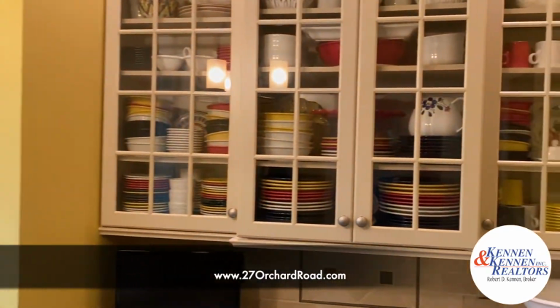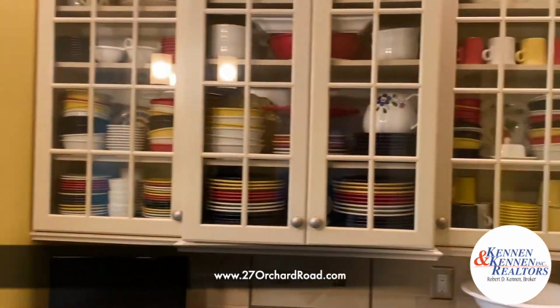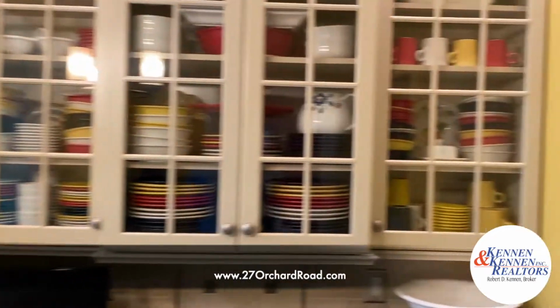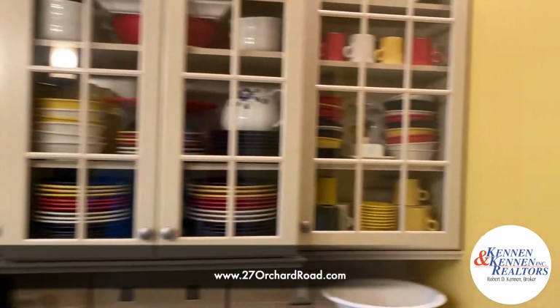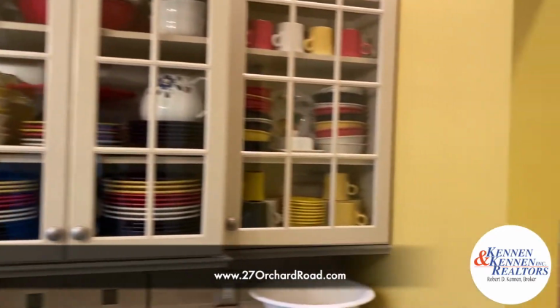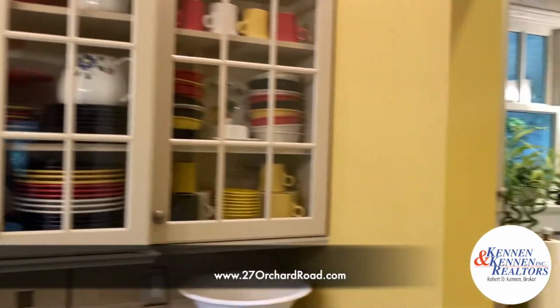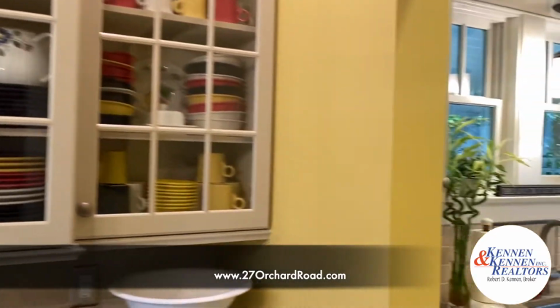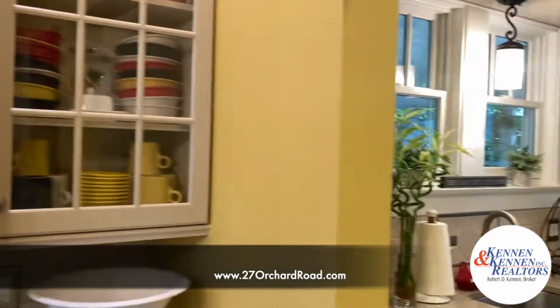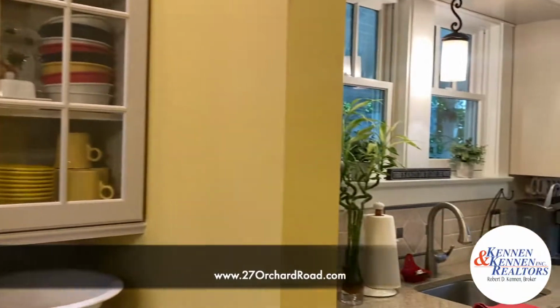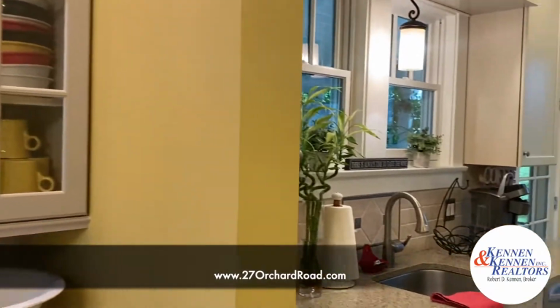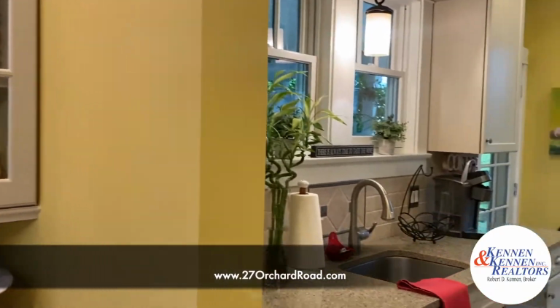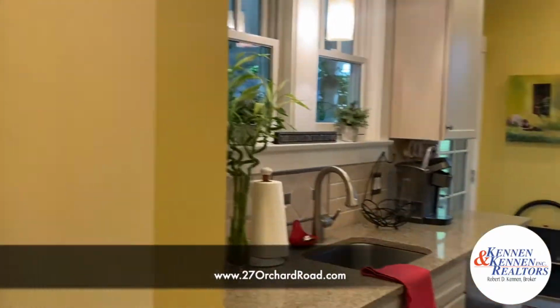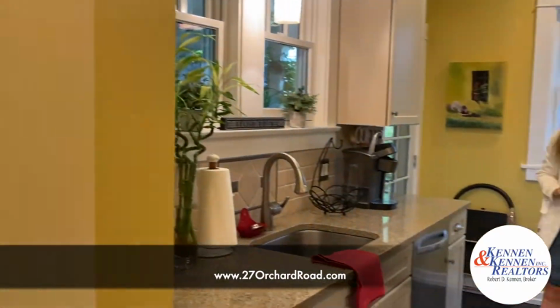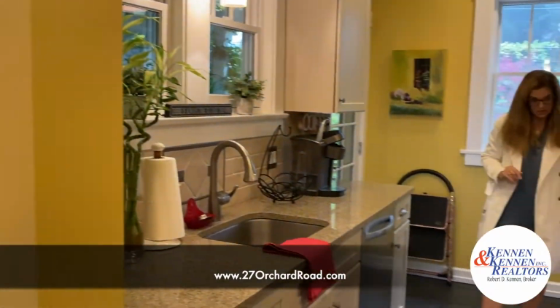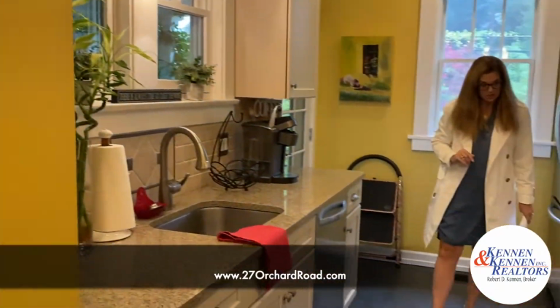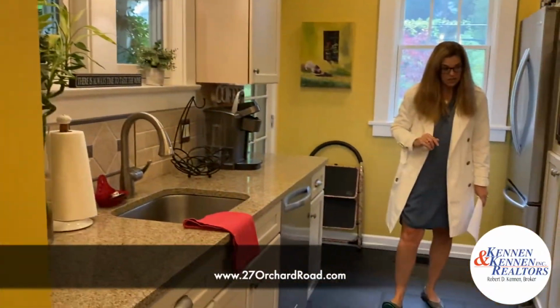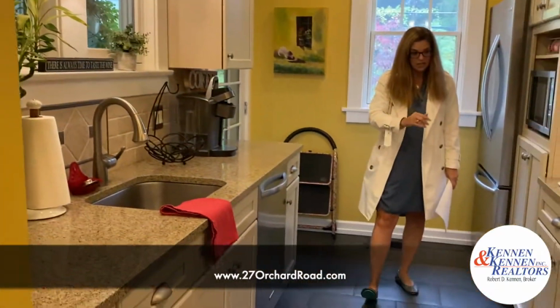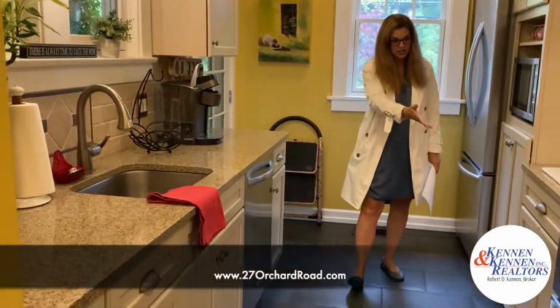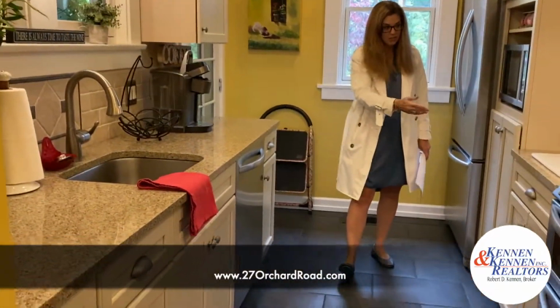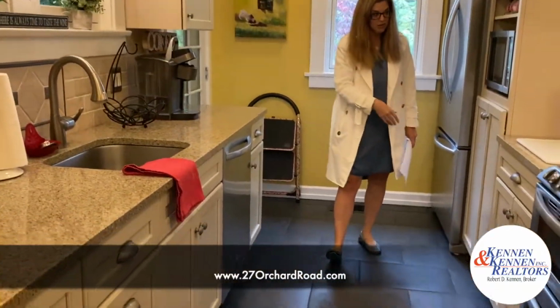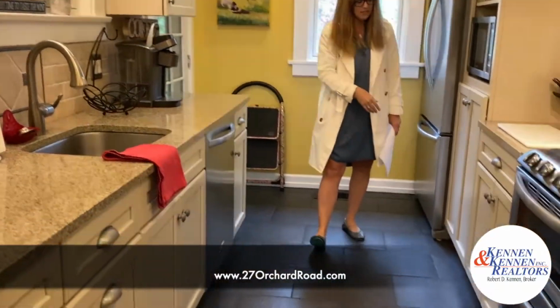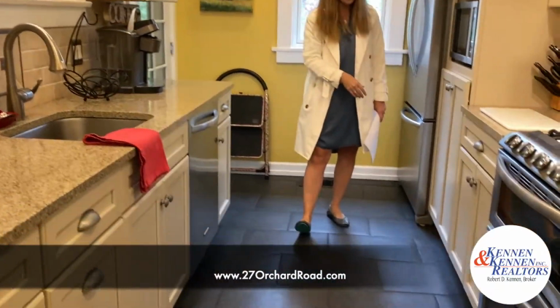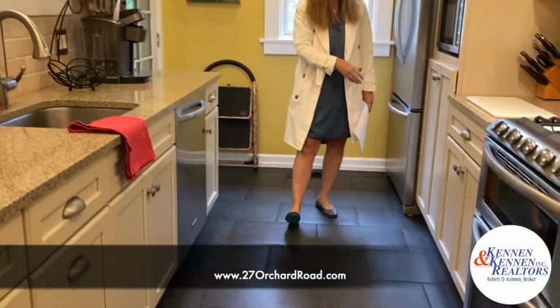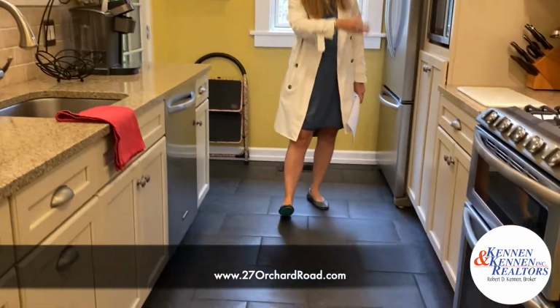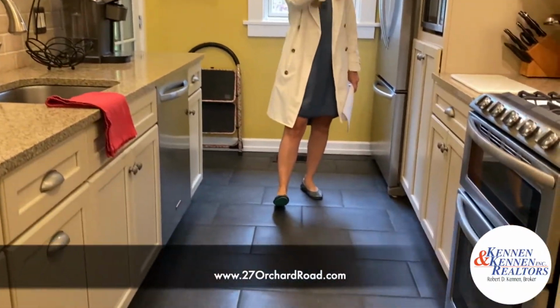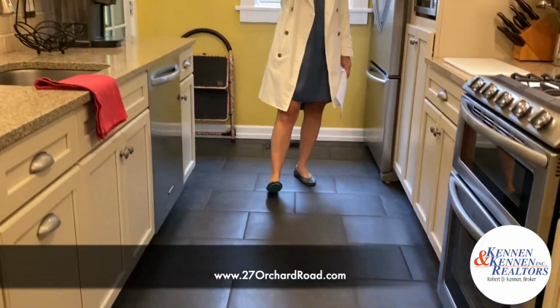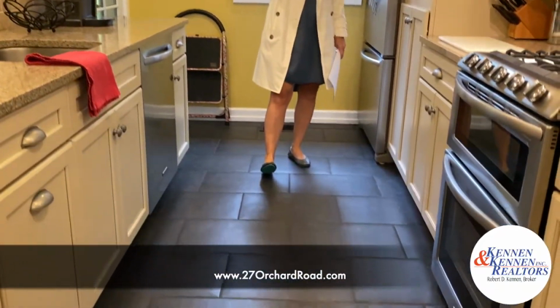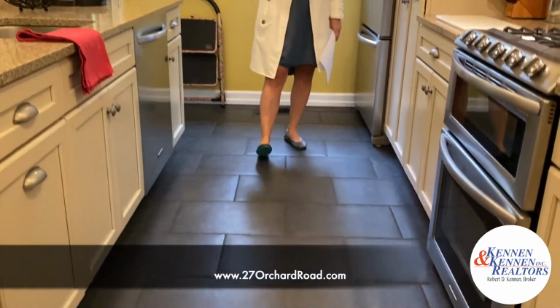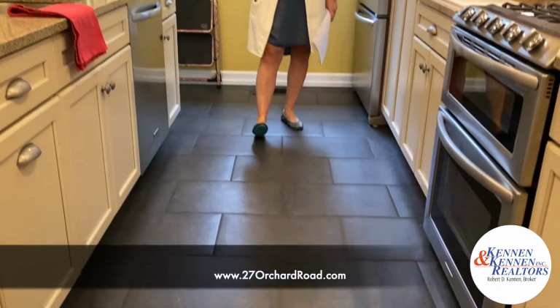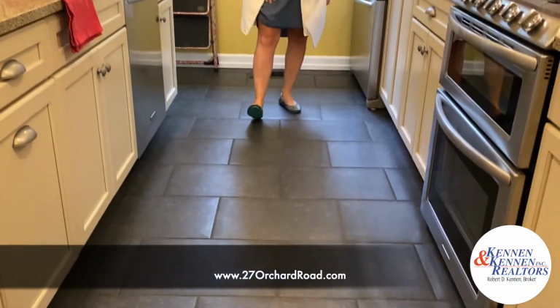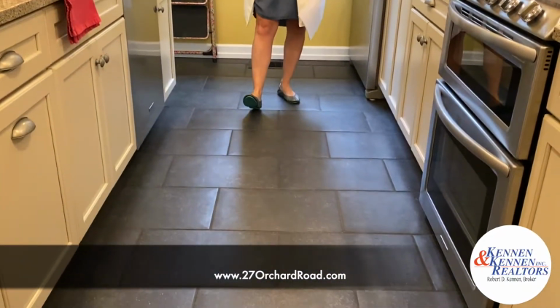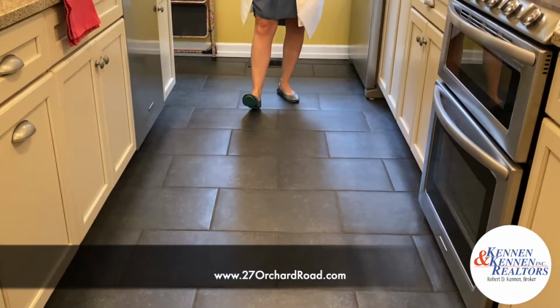A really beautiful kitchen with KitchenAid appliances. Again, cabinetry all the way up to the ceiling.